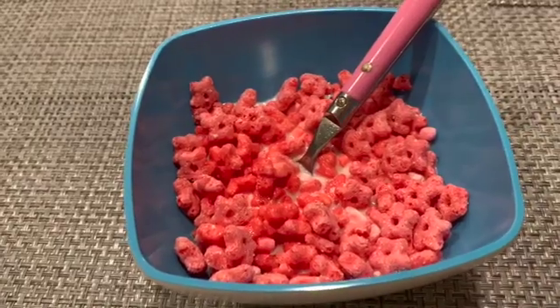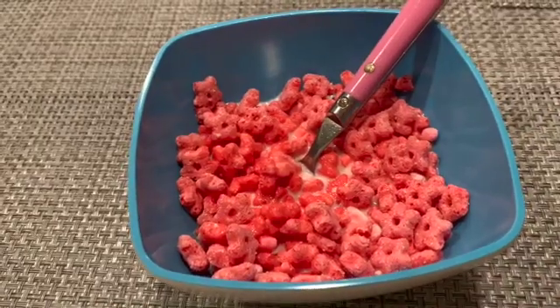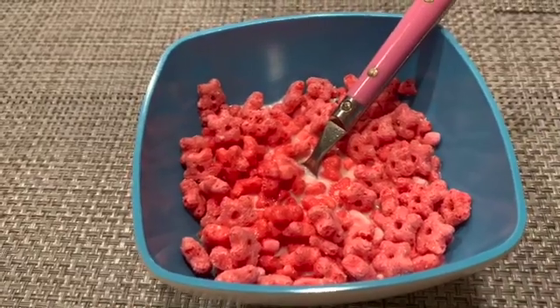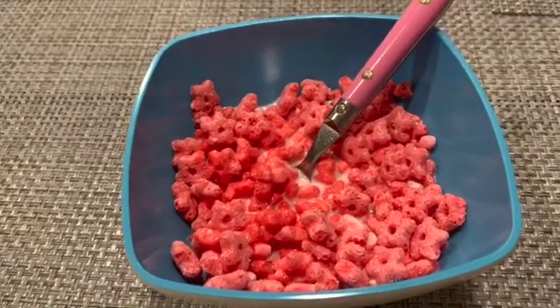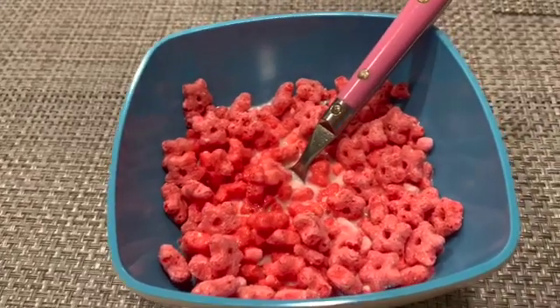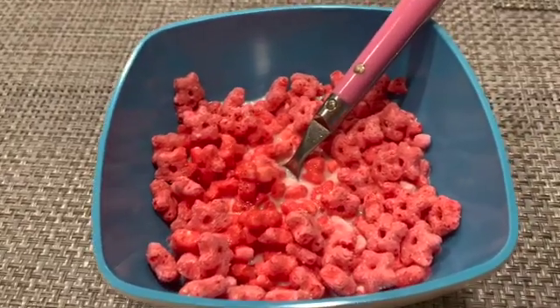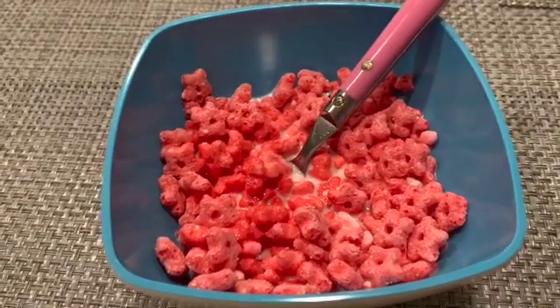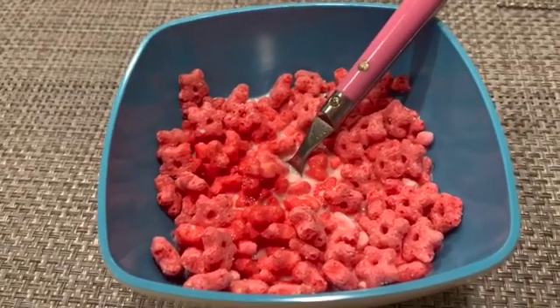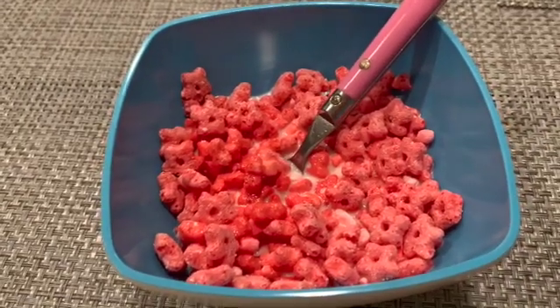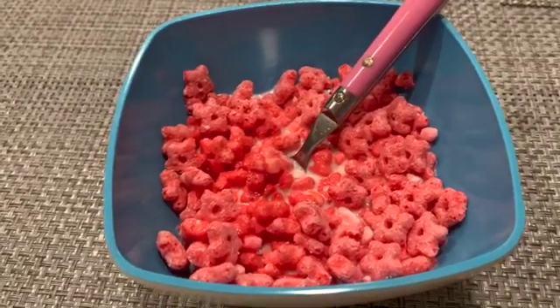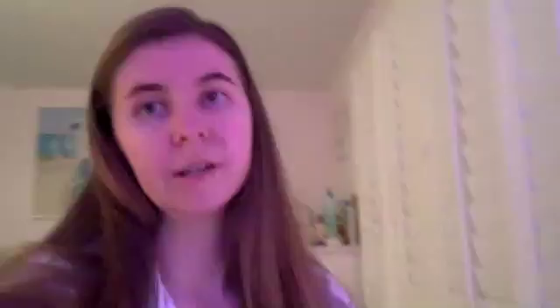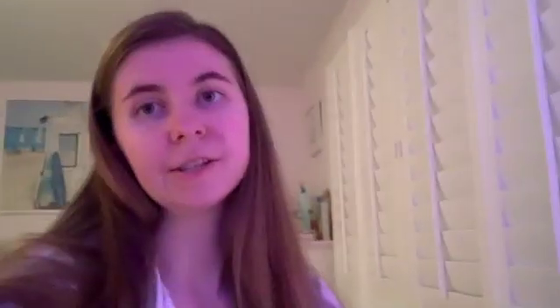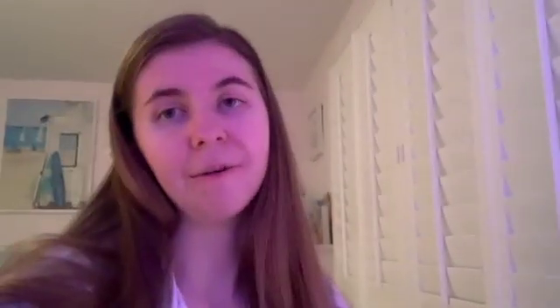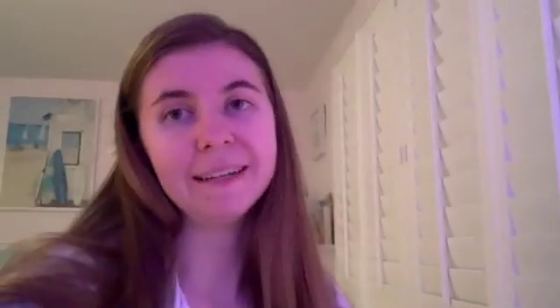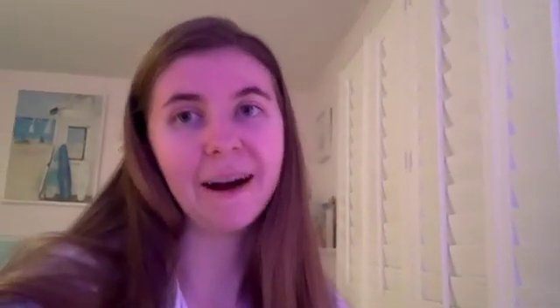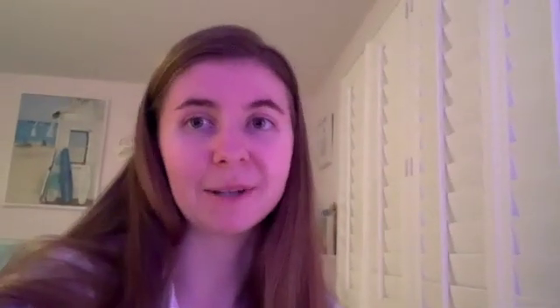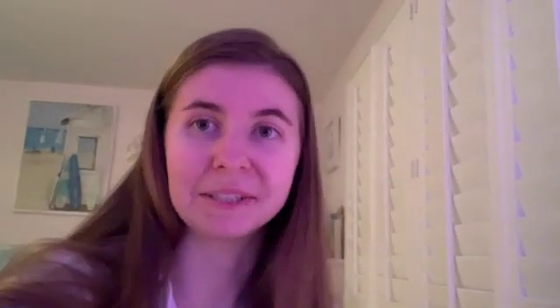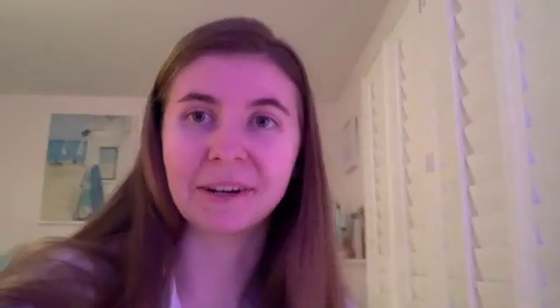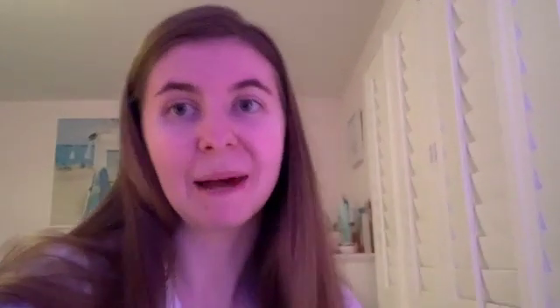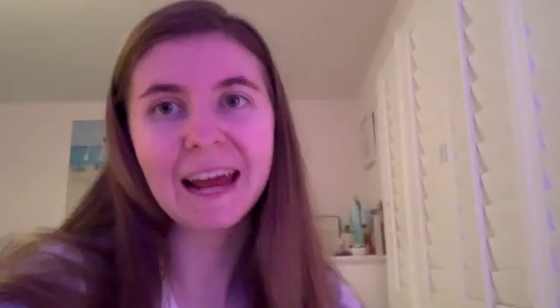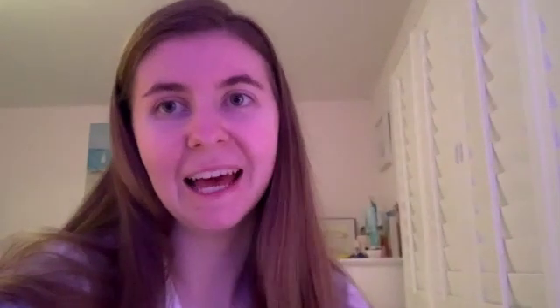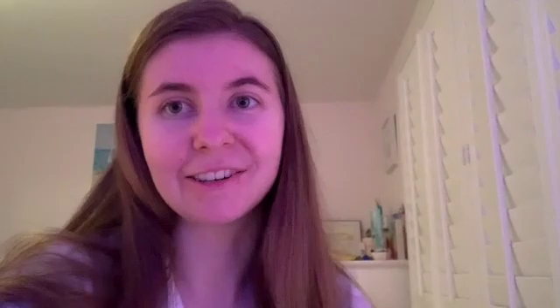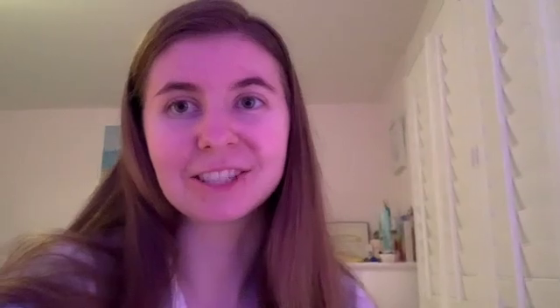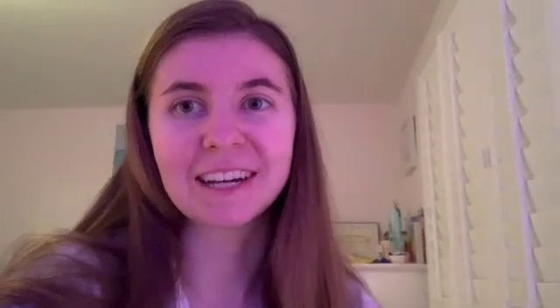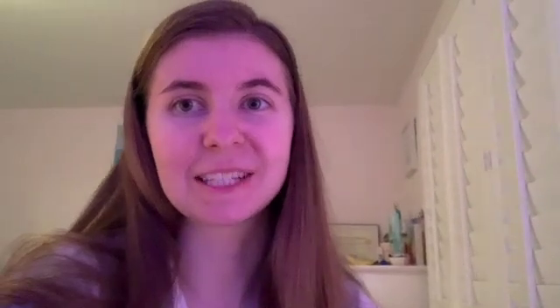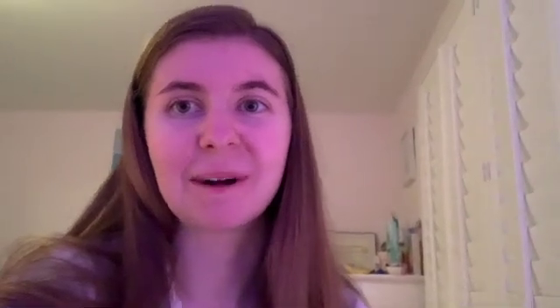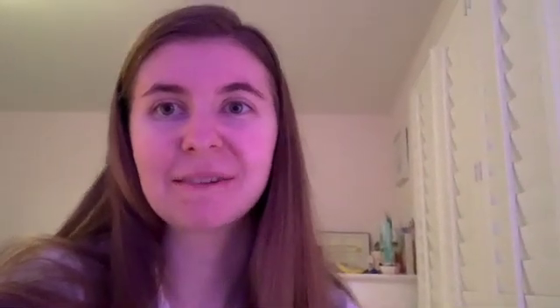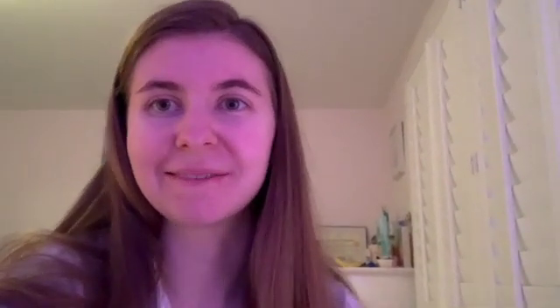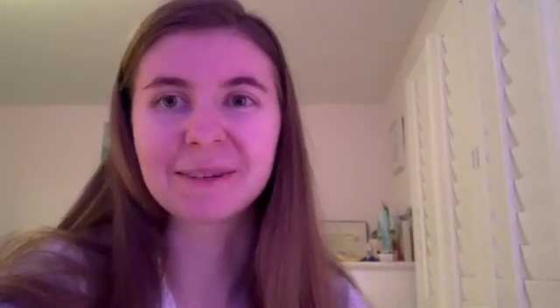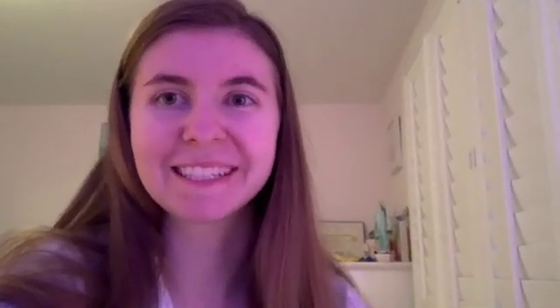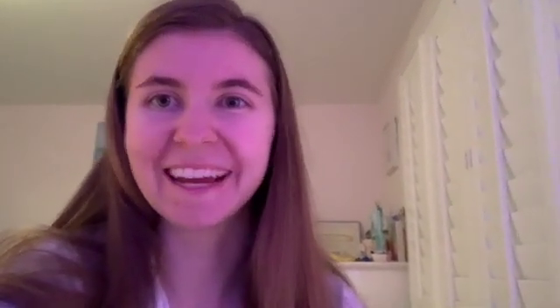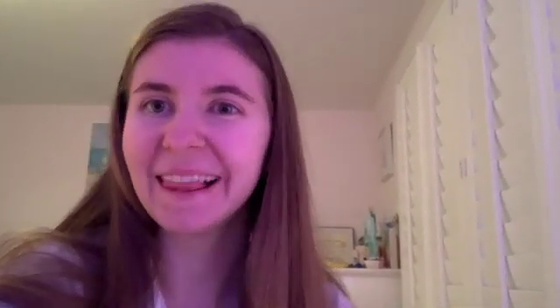With this peppermint cereal — right now I'm going to go to bed and I'll see you guys tomorrow for Vlogmas Day 11.